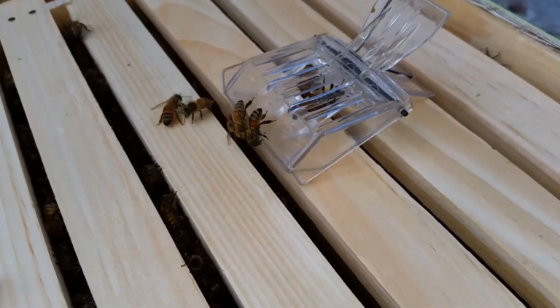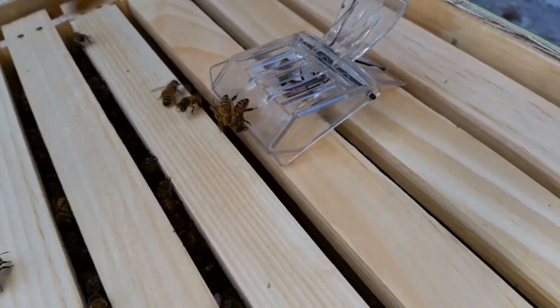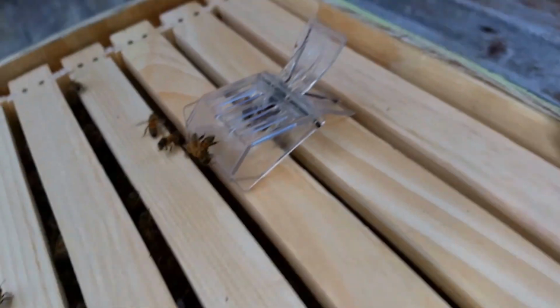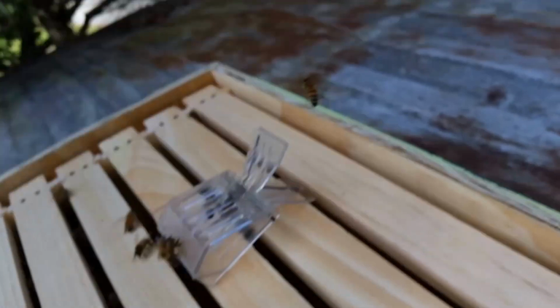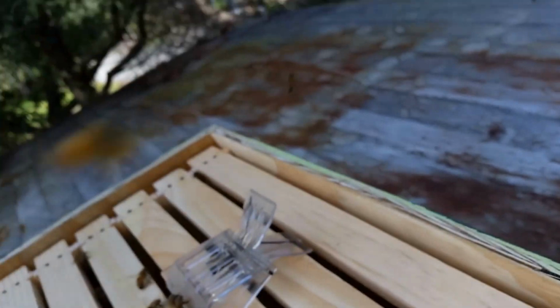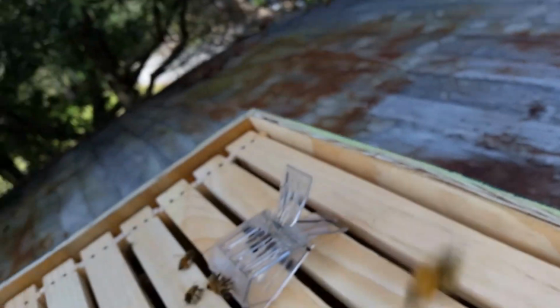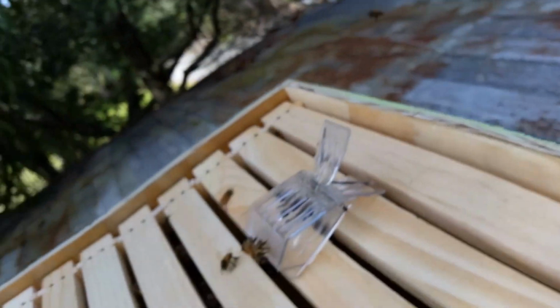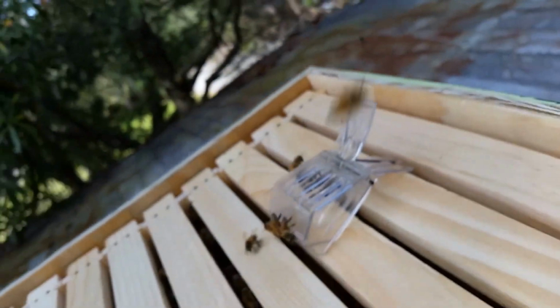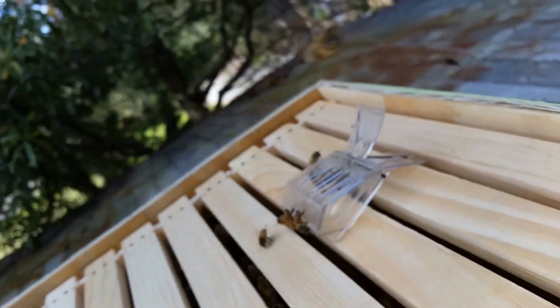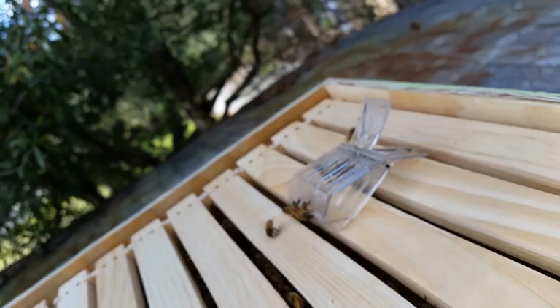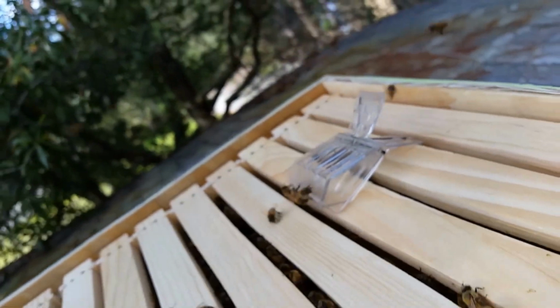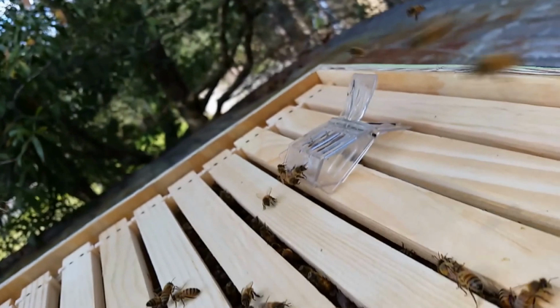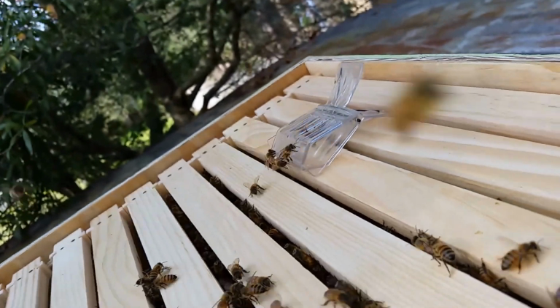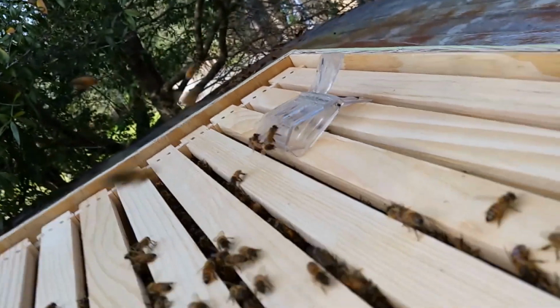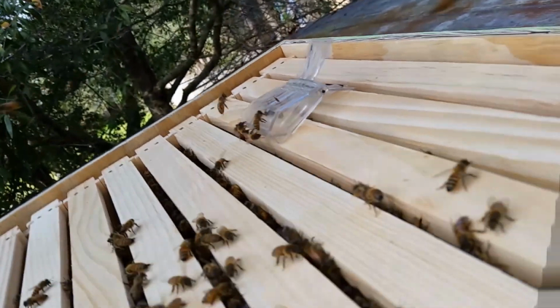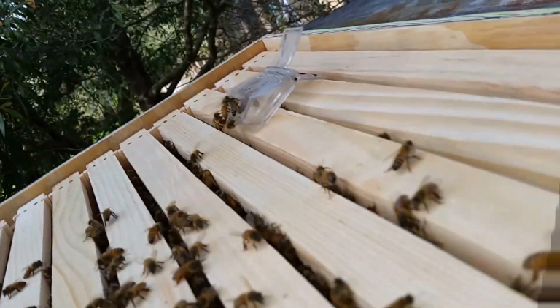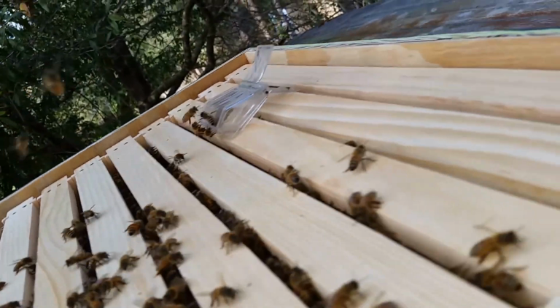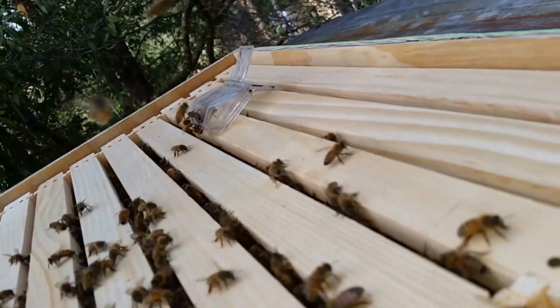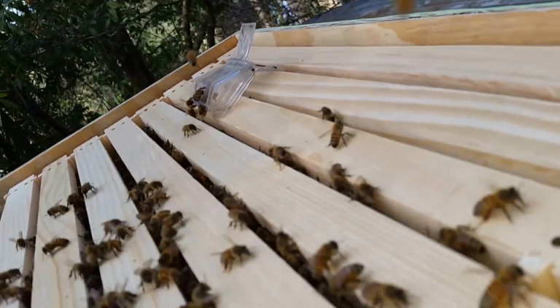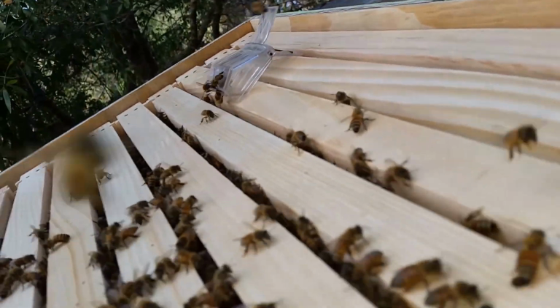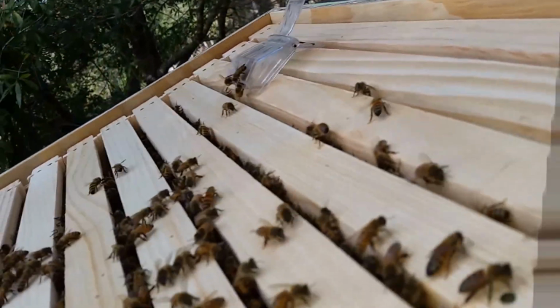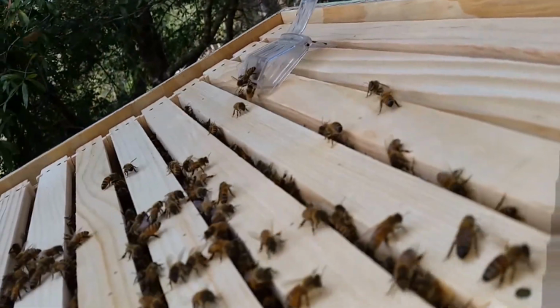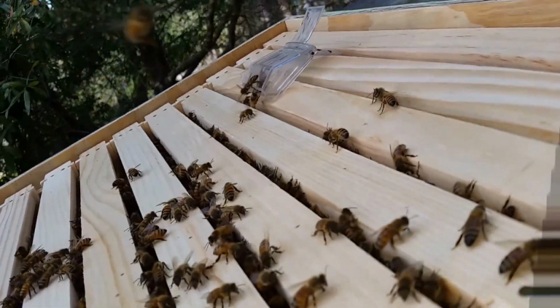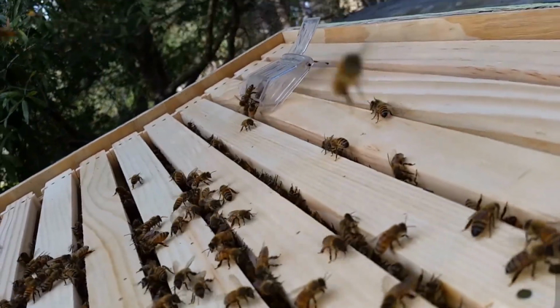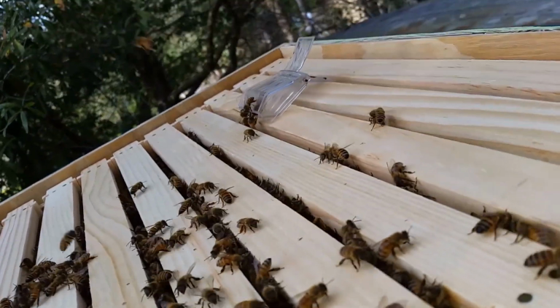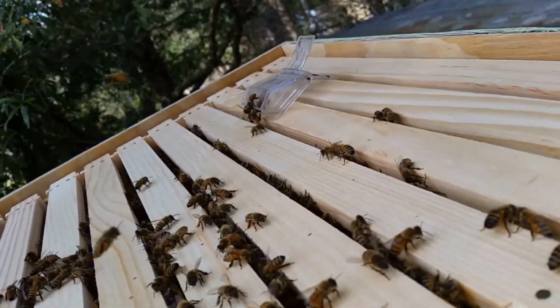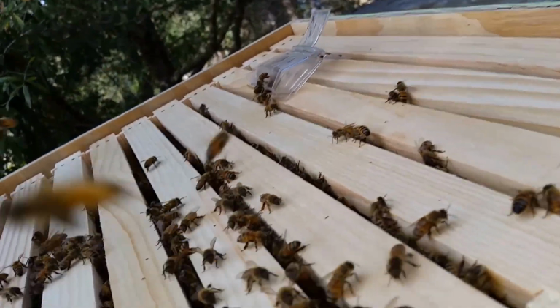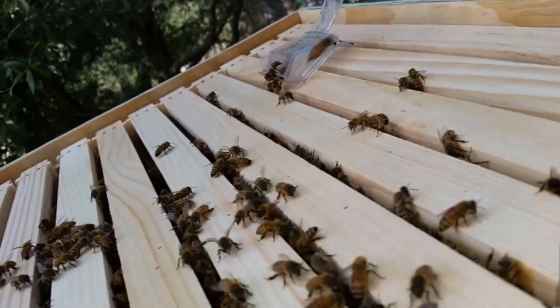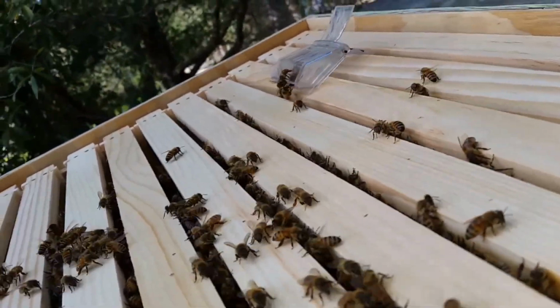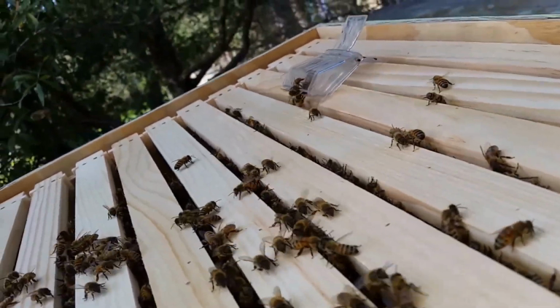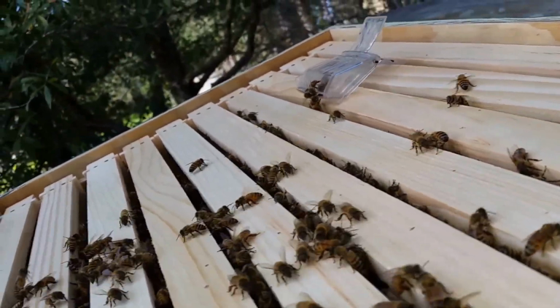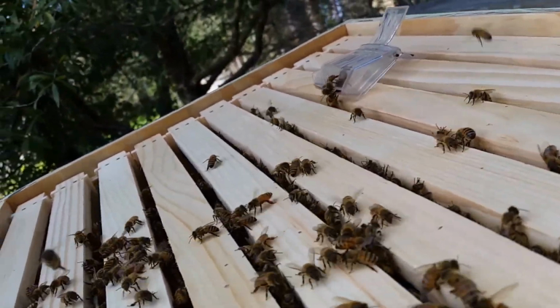You know, when people do removals they'll say, look how beautiful this queen is, but they all look beautiful to me.